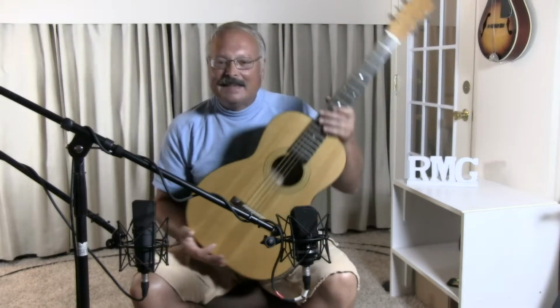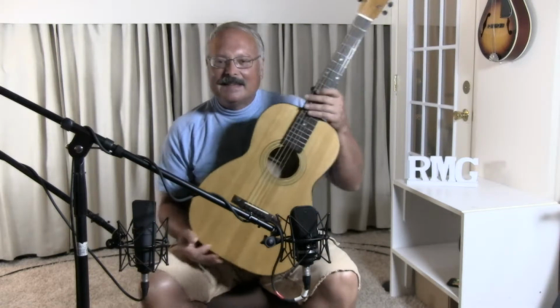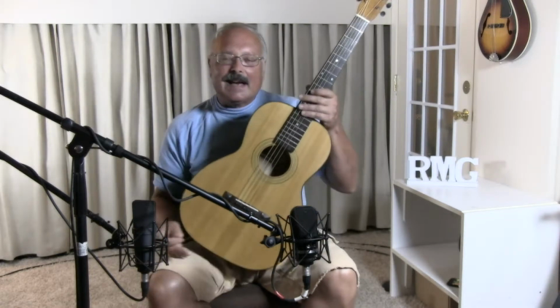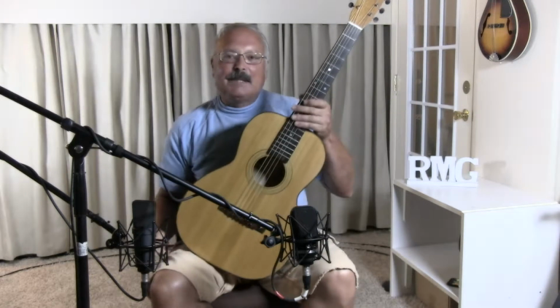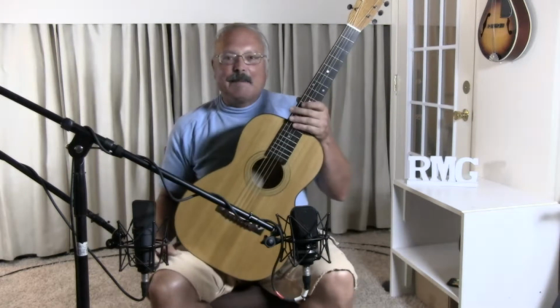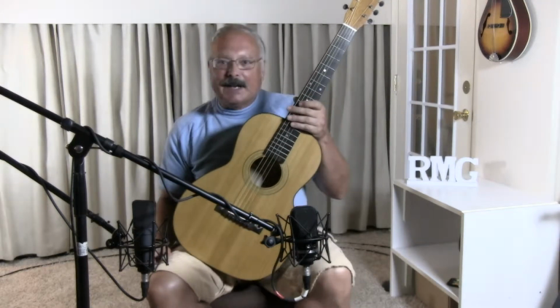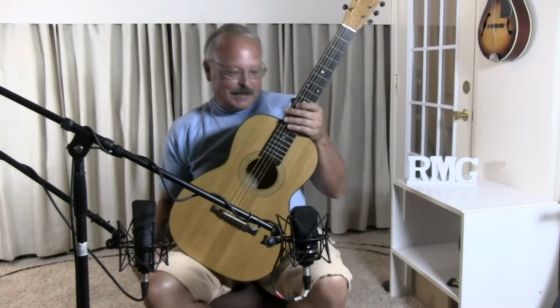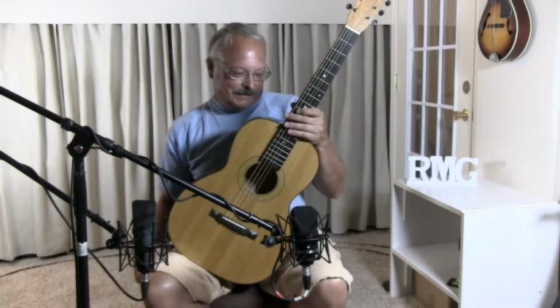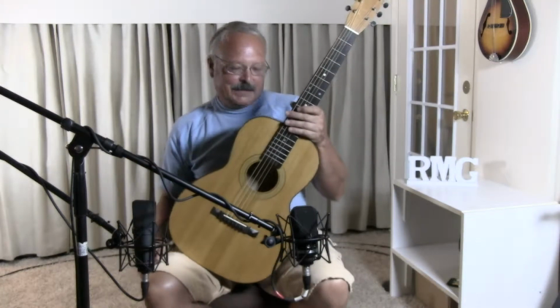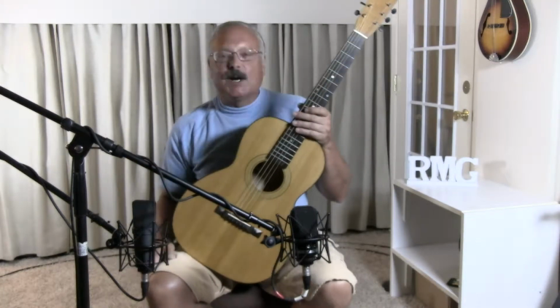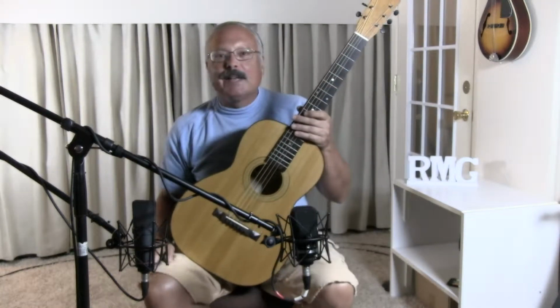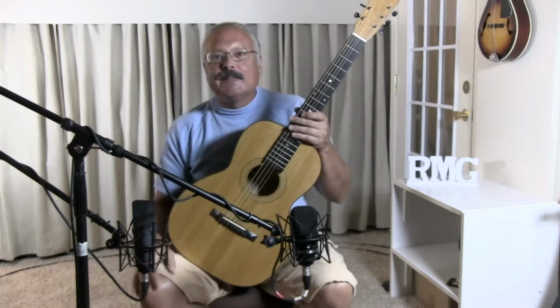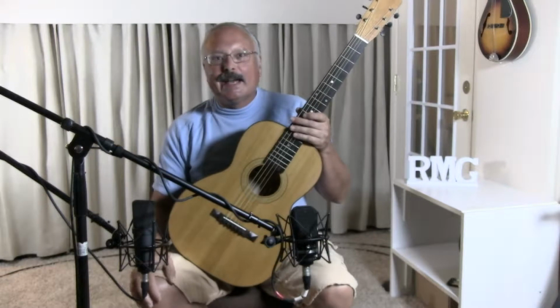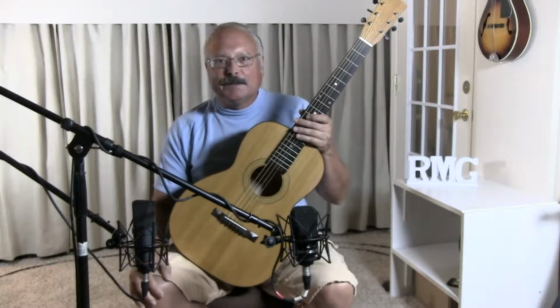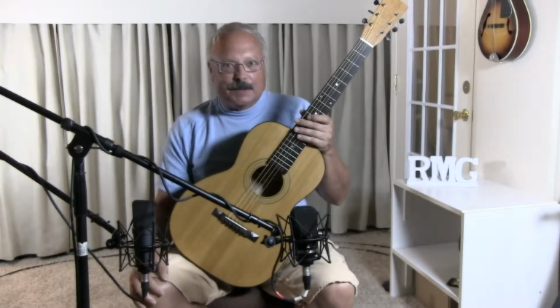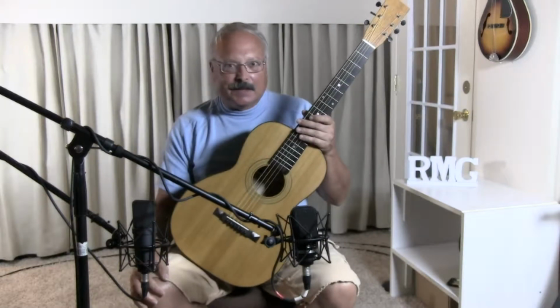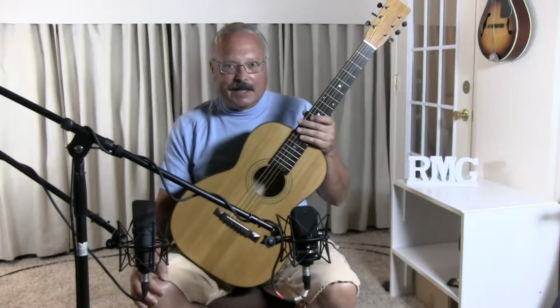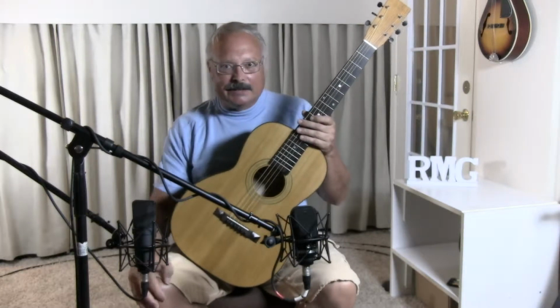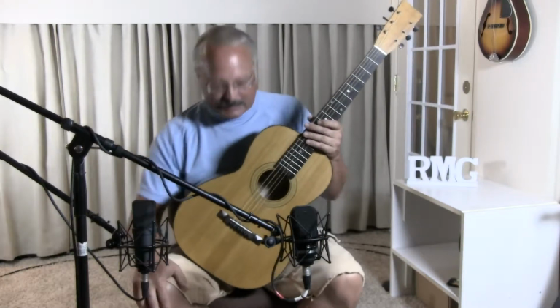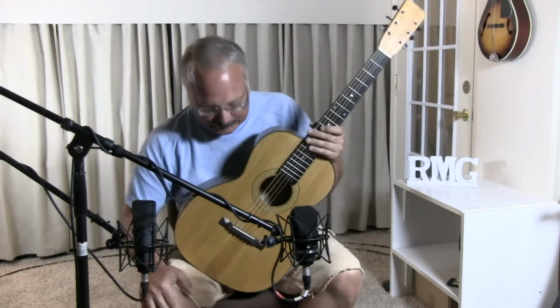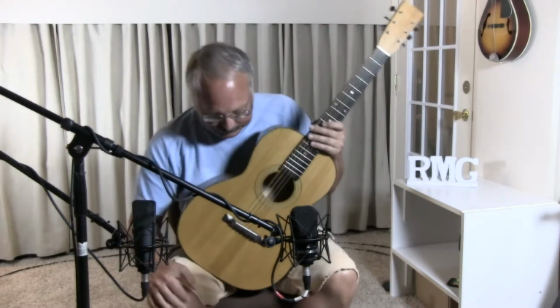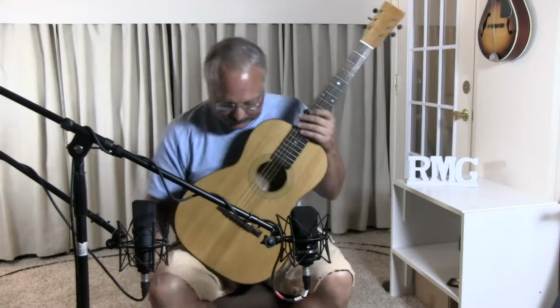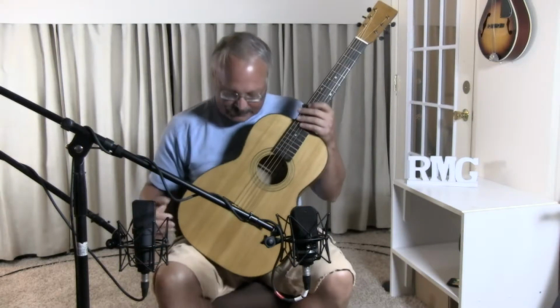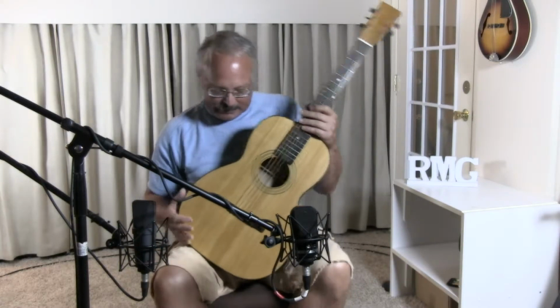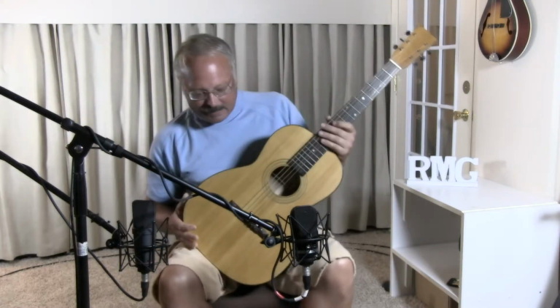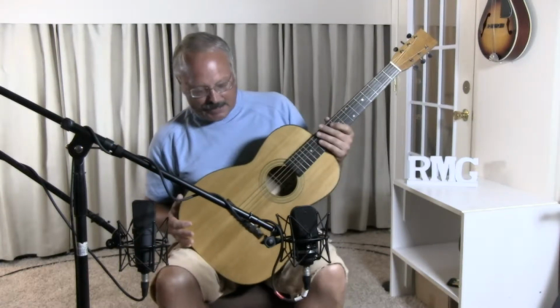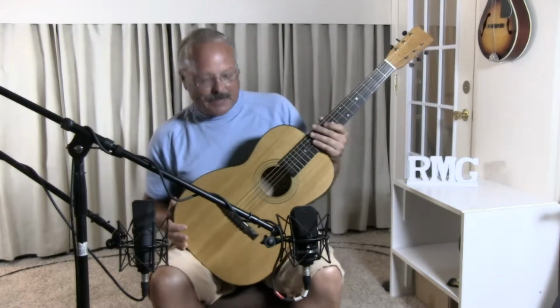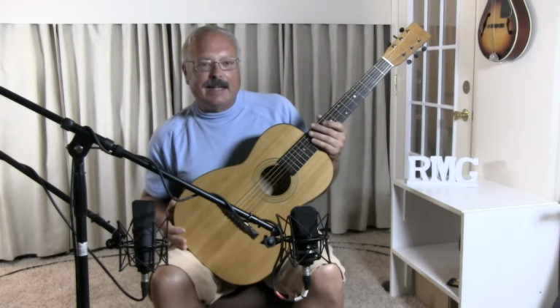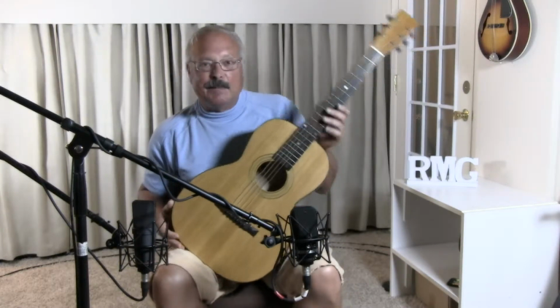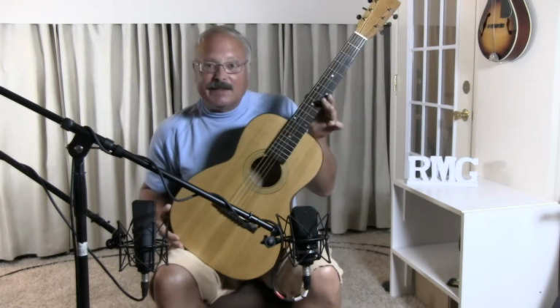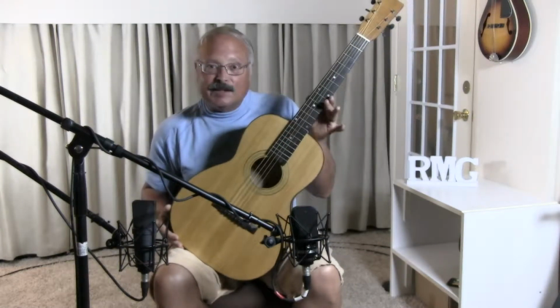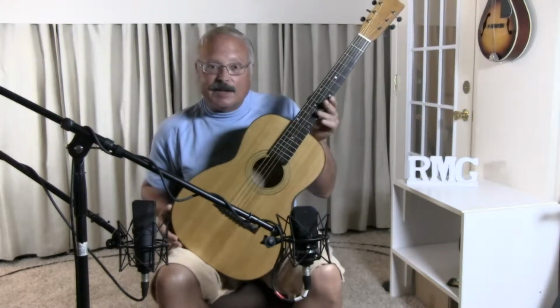Hi, I'm Larry Brown. I'm a guitar maker in the Asheville, North Carolina area, and I made this guitar.